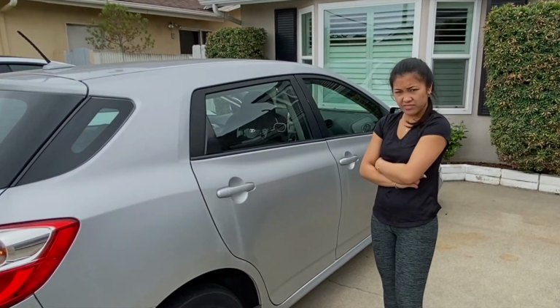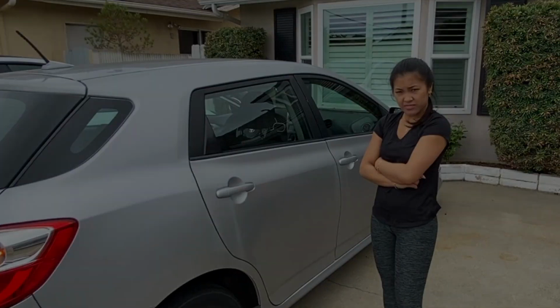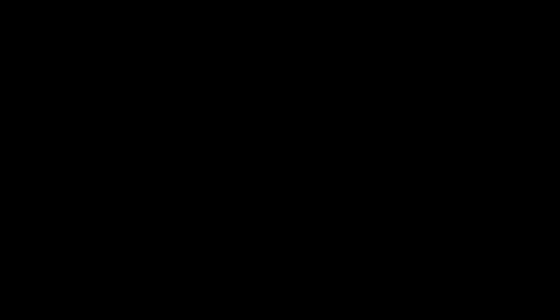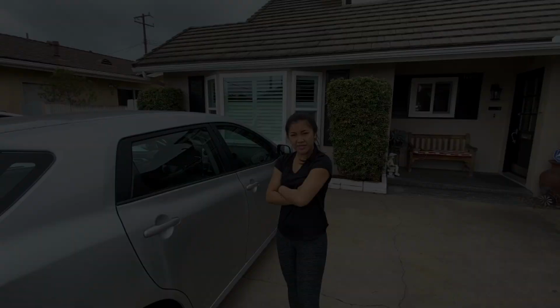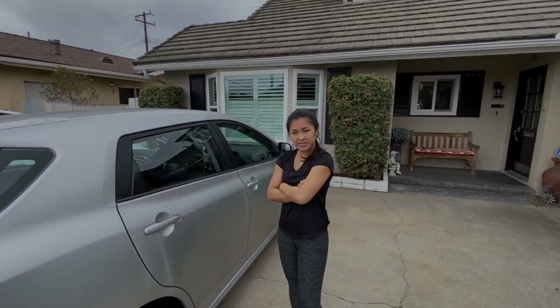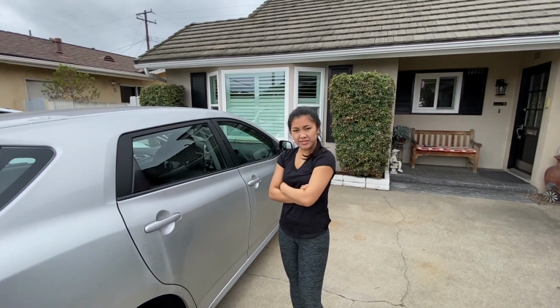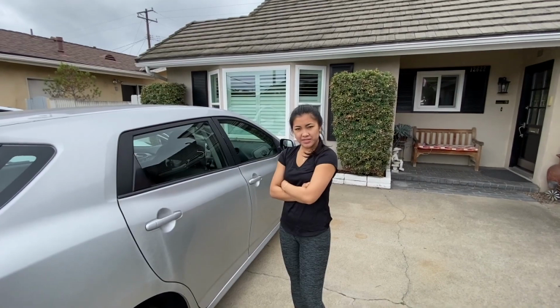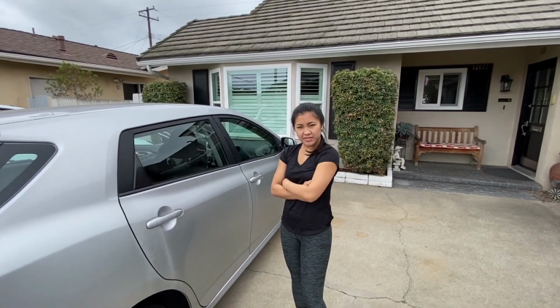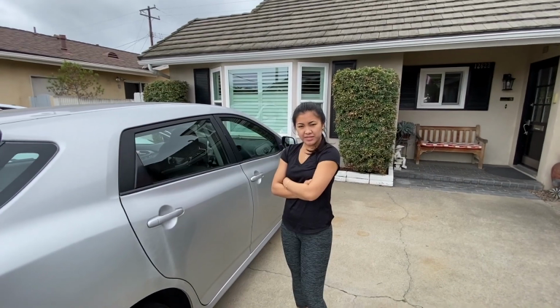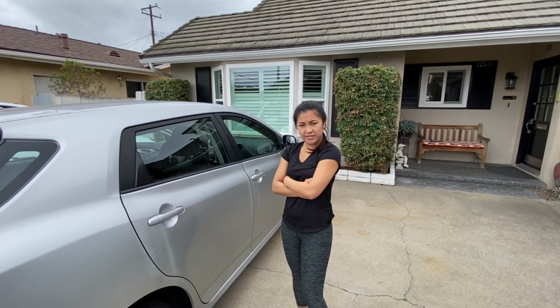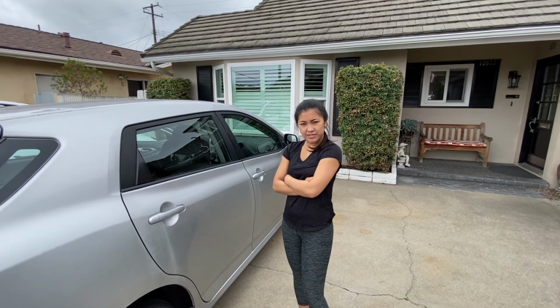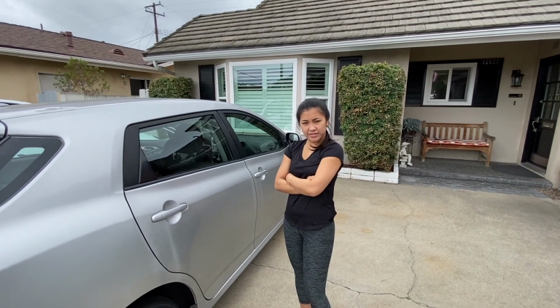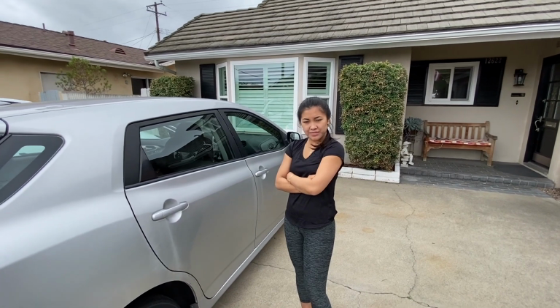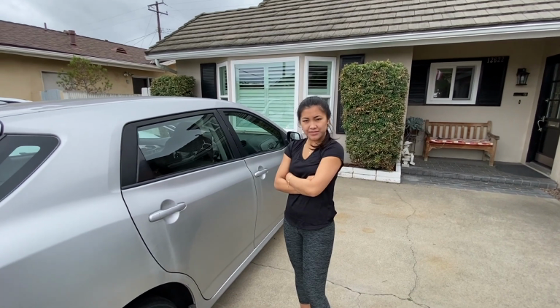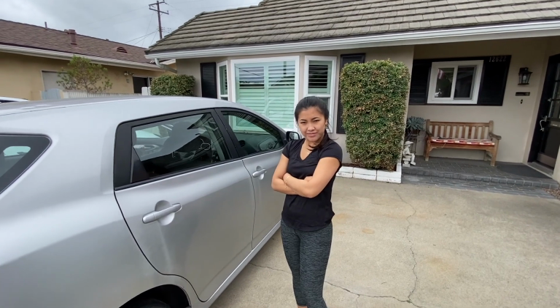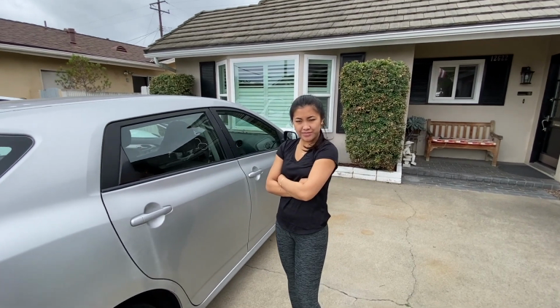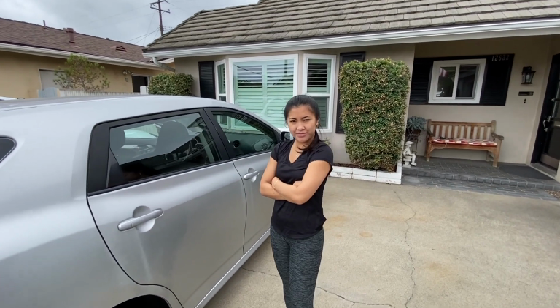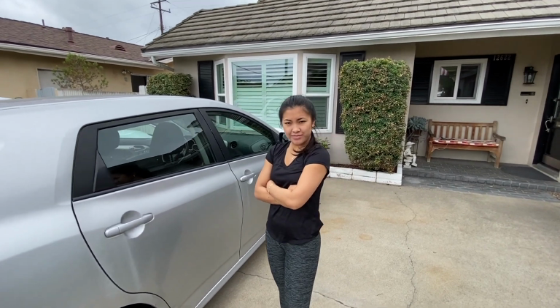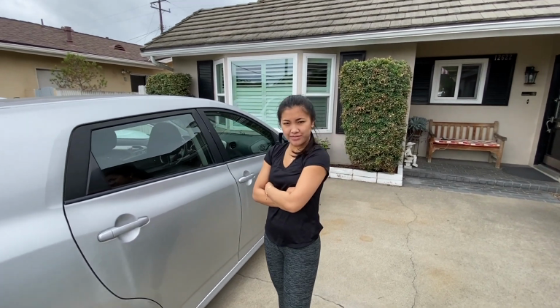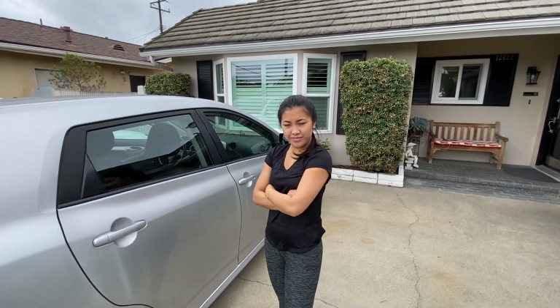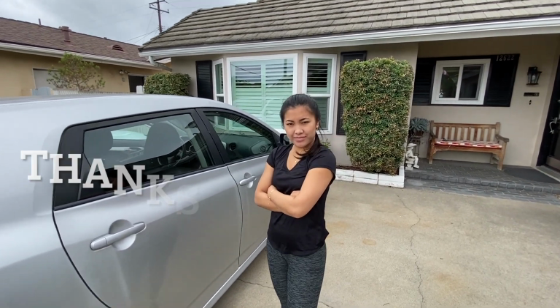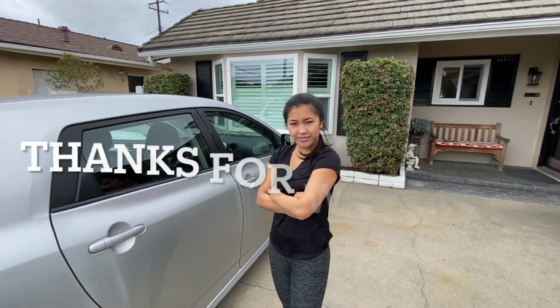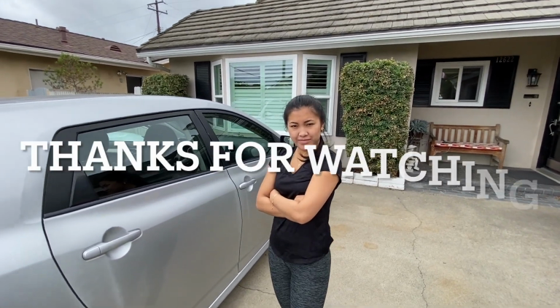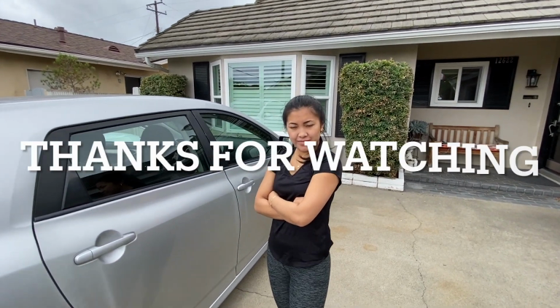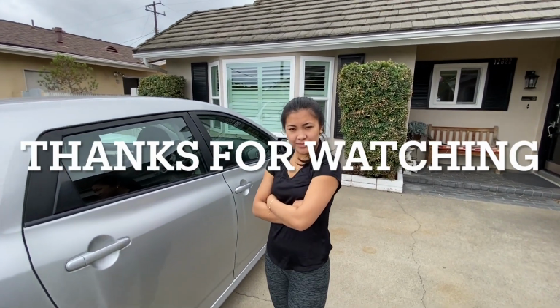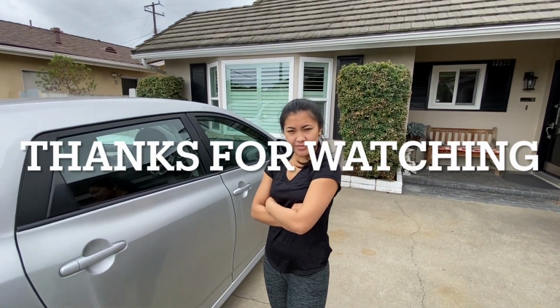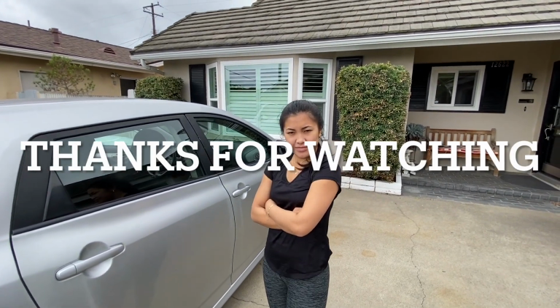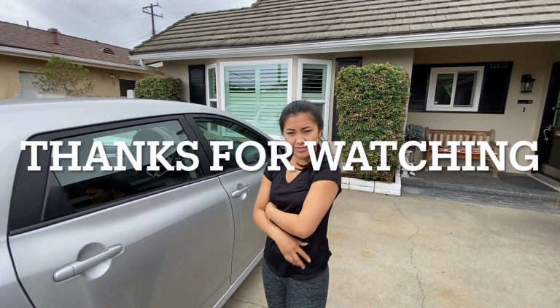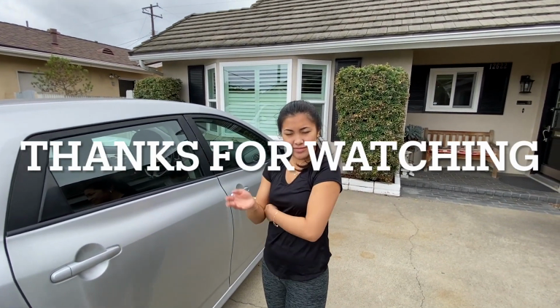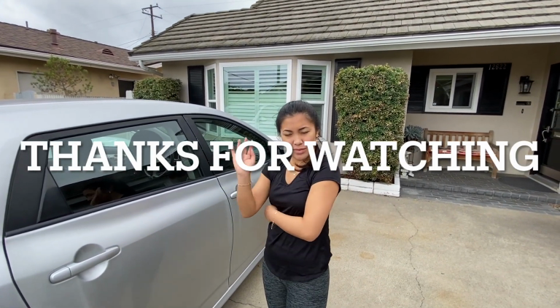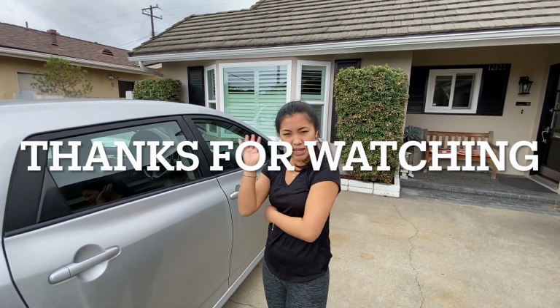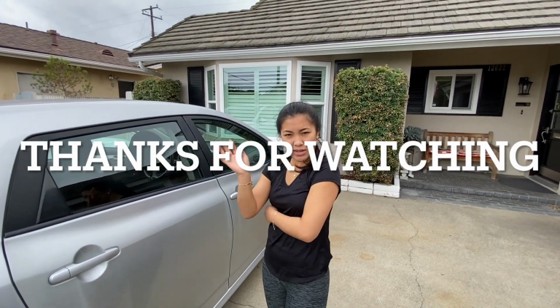That does it for this episode of Scott's Garage. Say goodbye, Emily. Bye Emily.